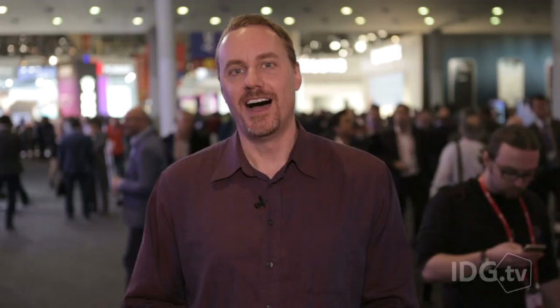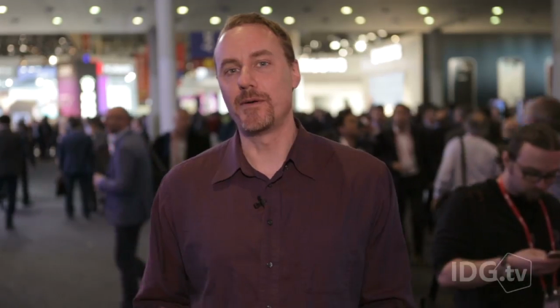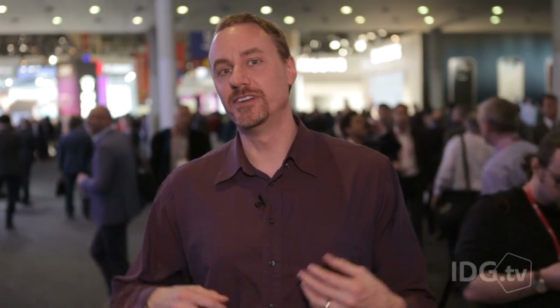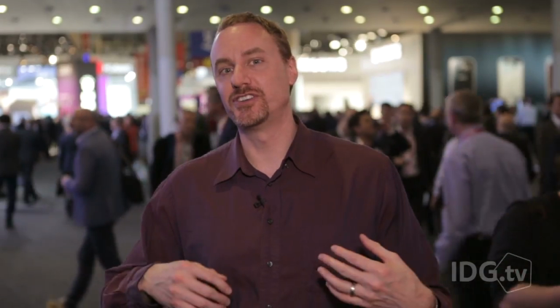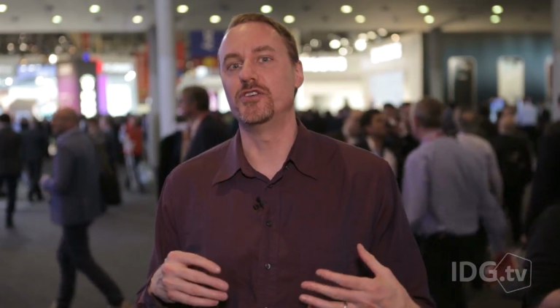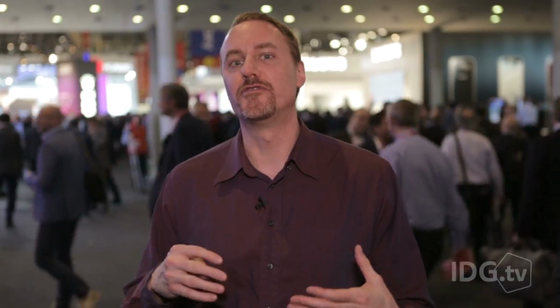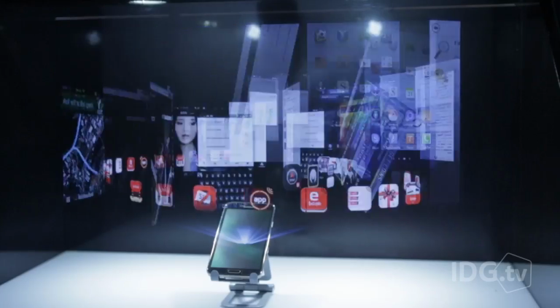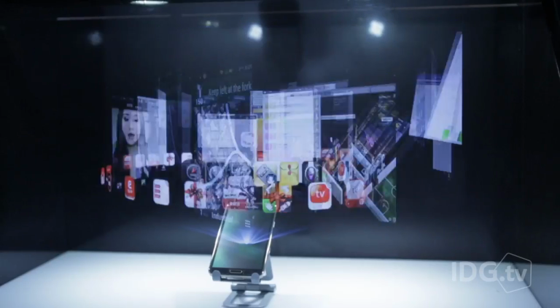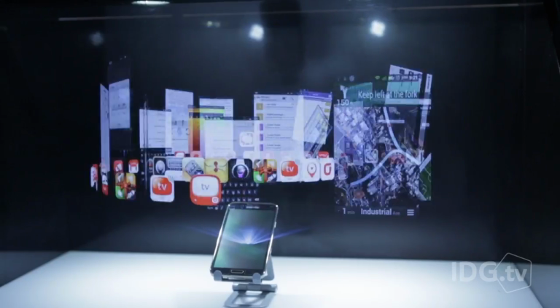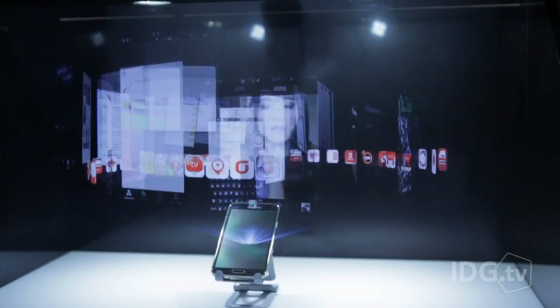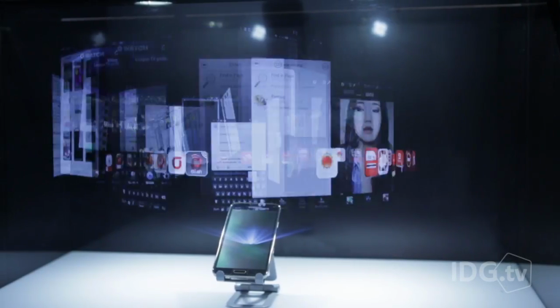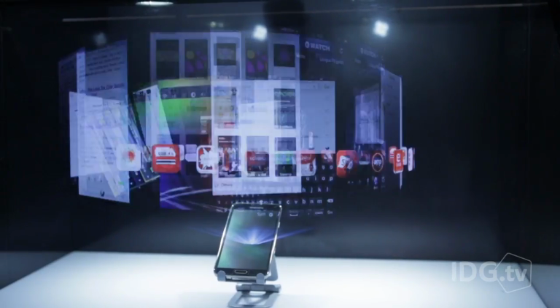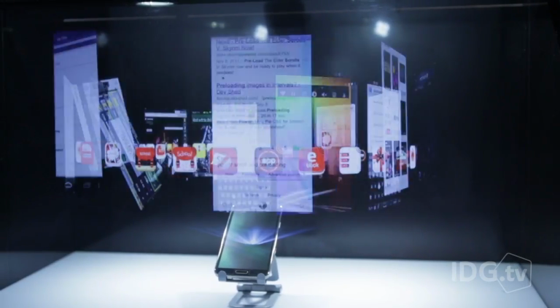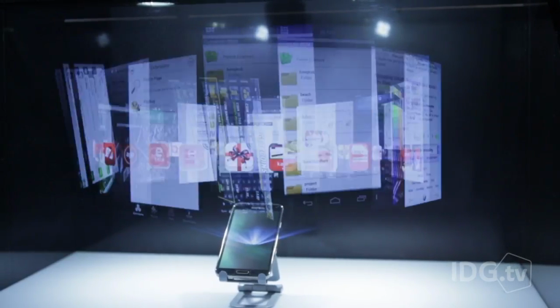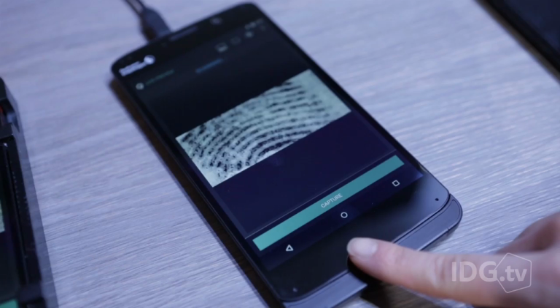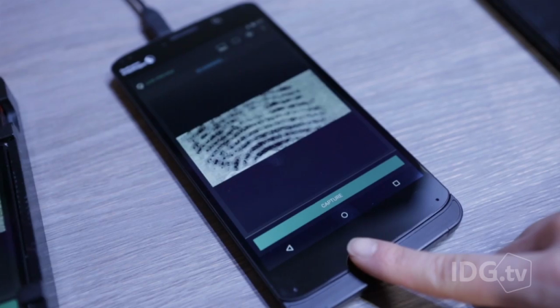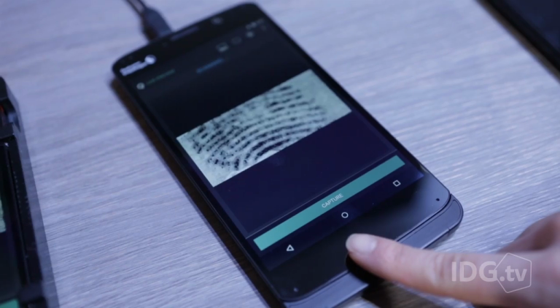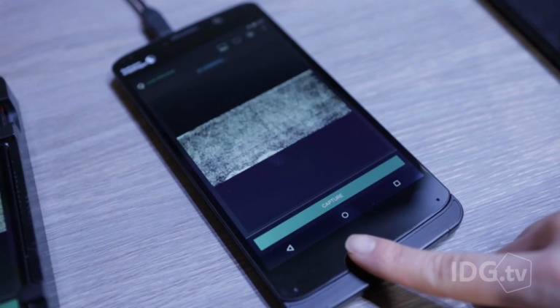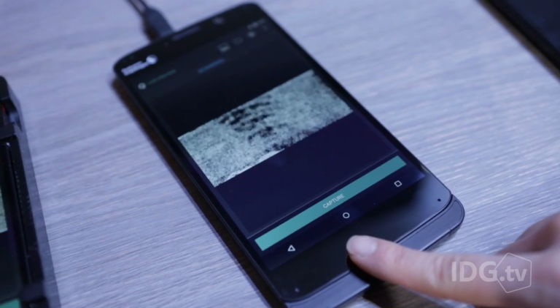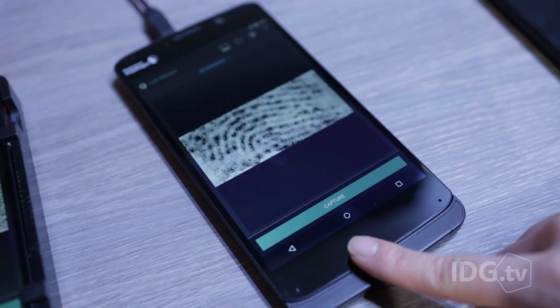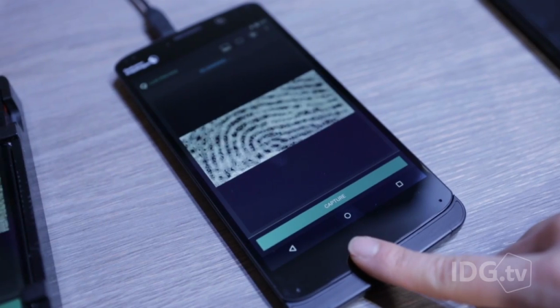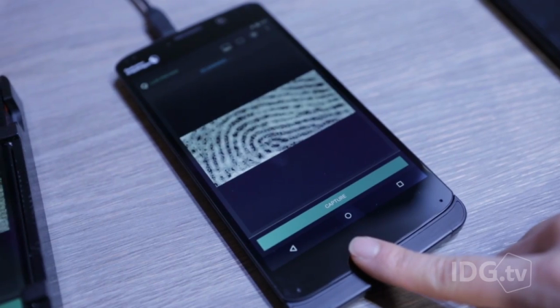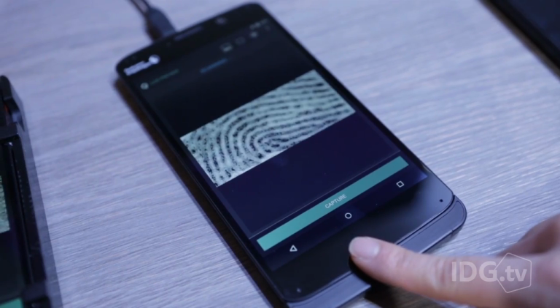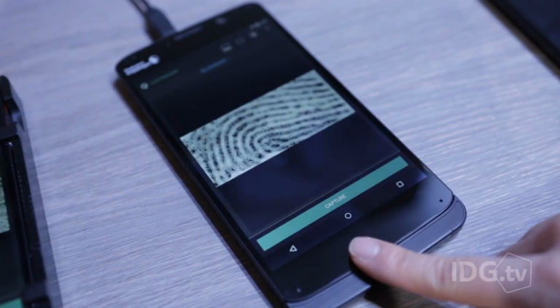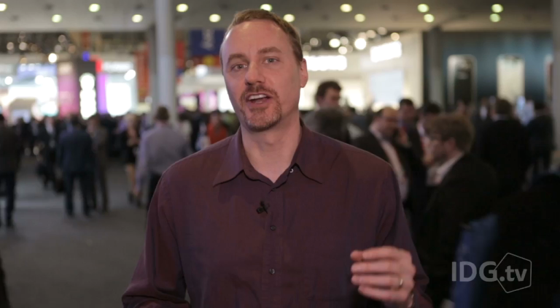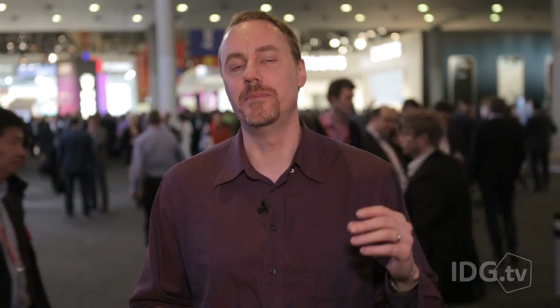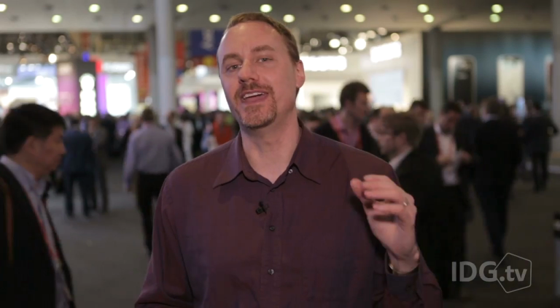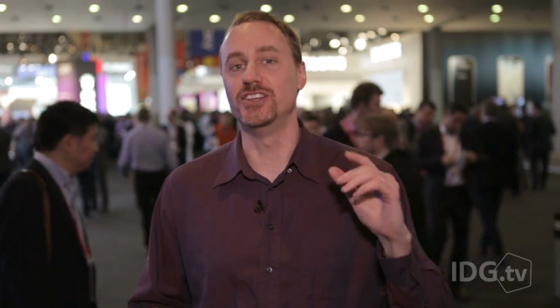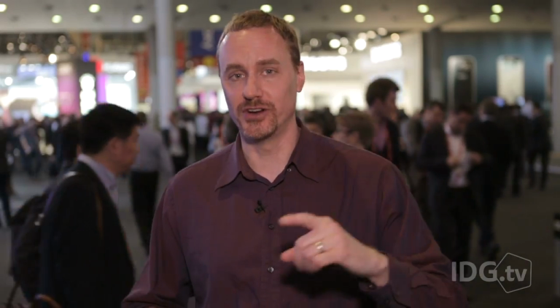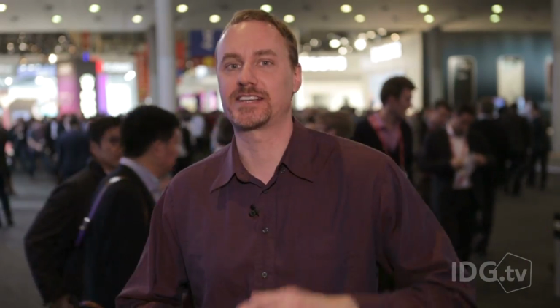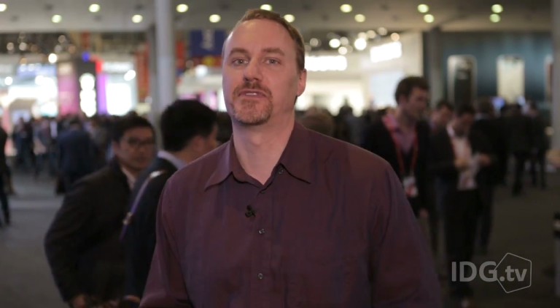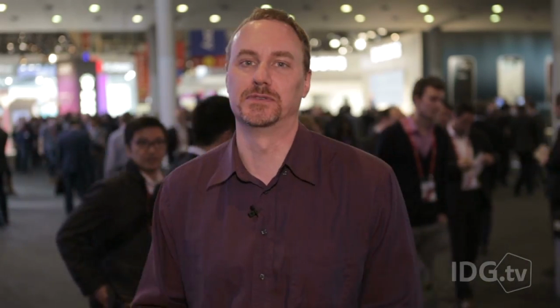I'm going to show you four of the coolest upcoming mobile technologies that are going to be in your next phone.